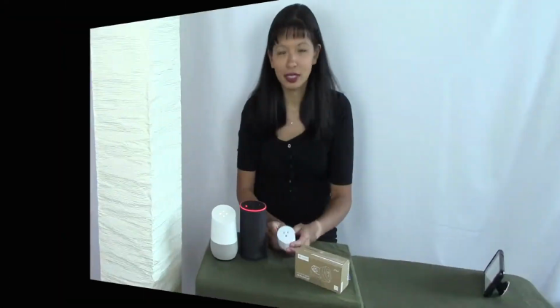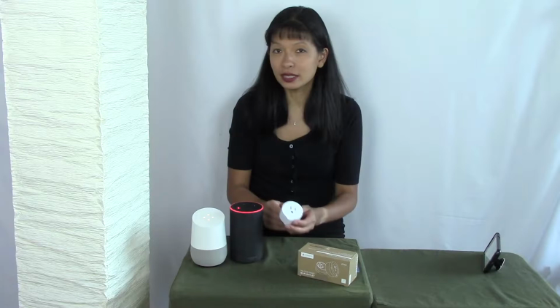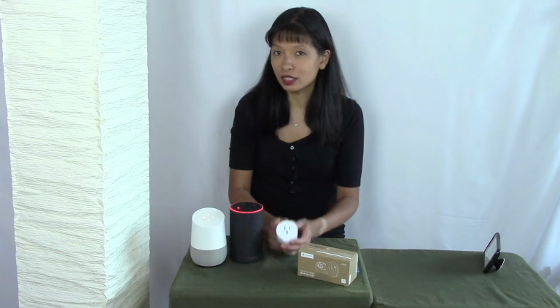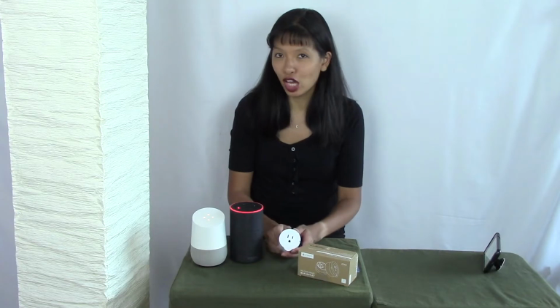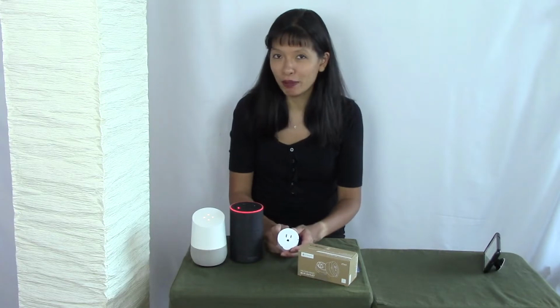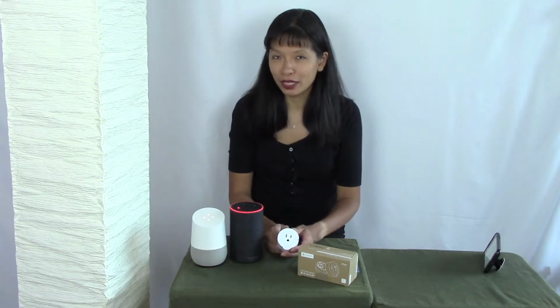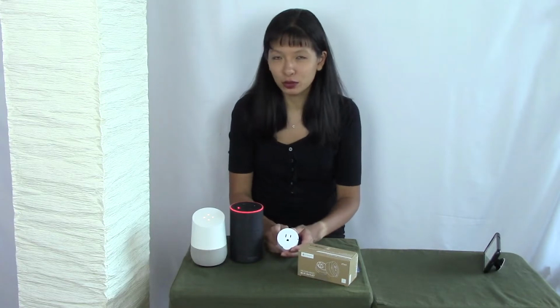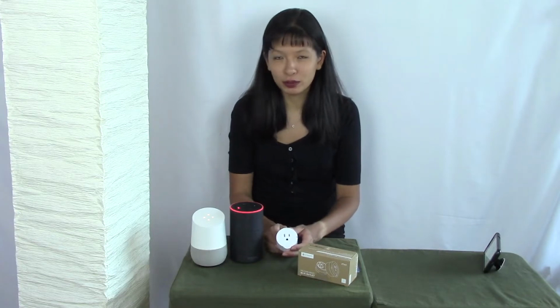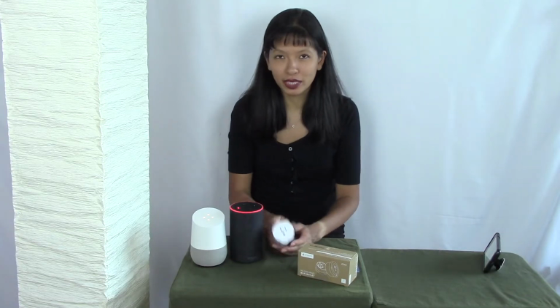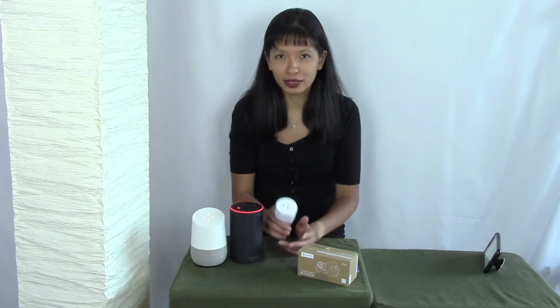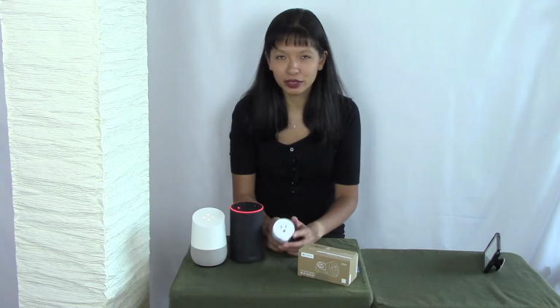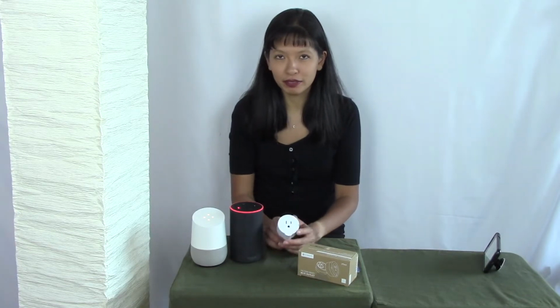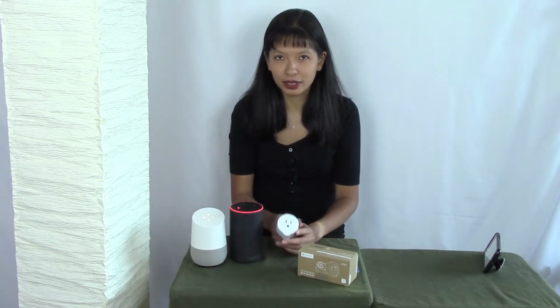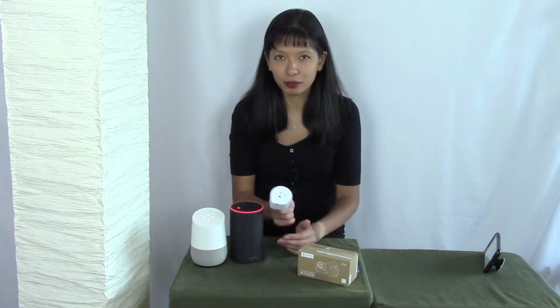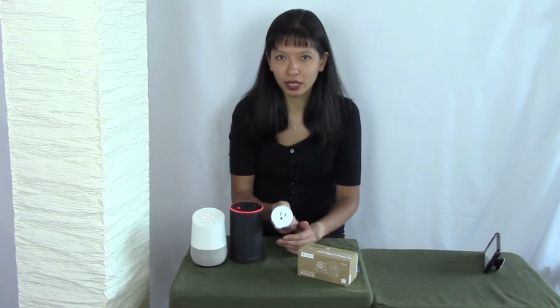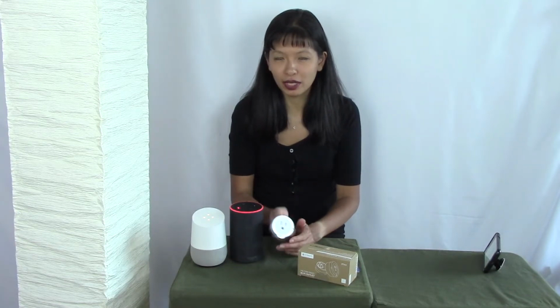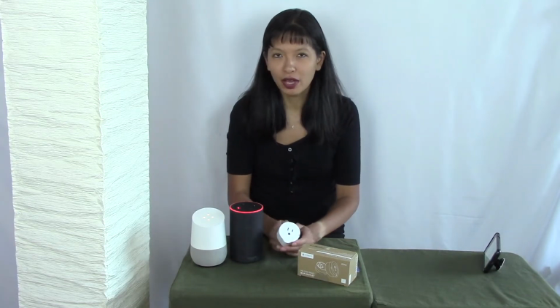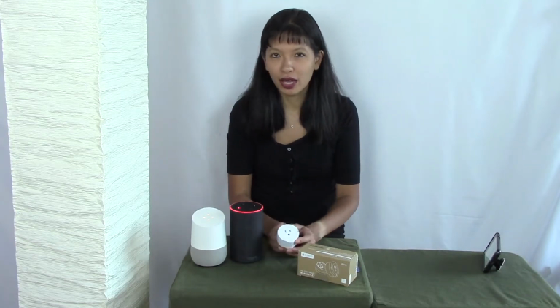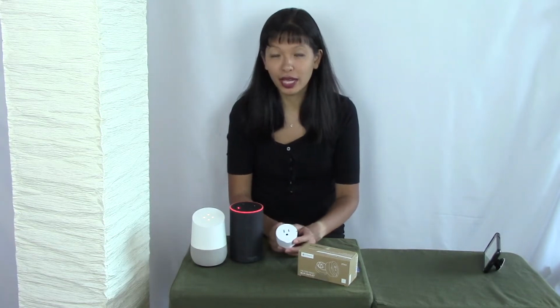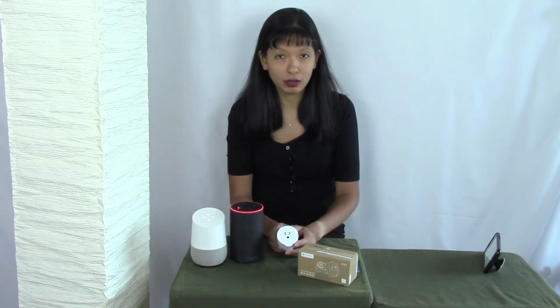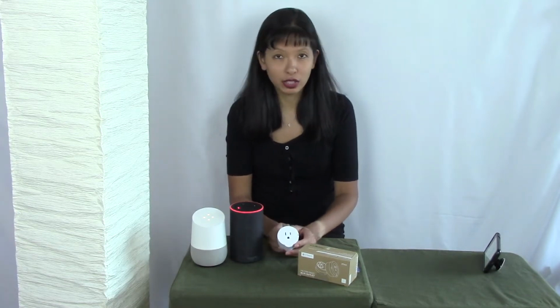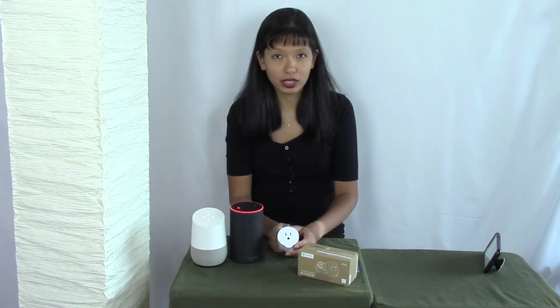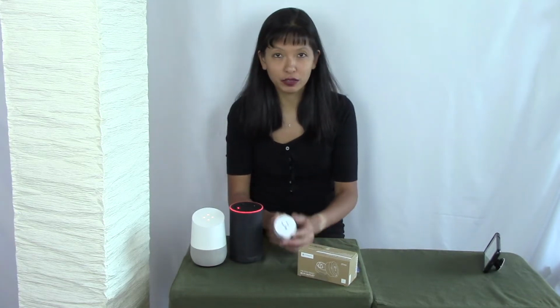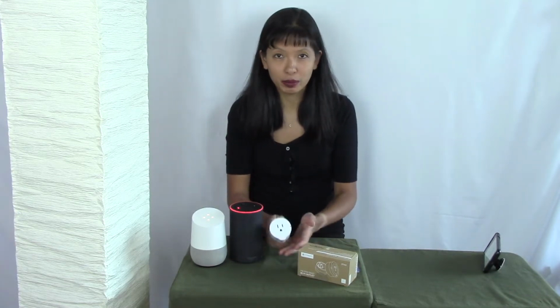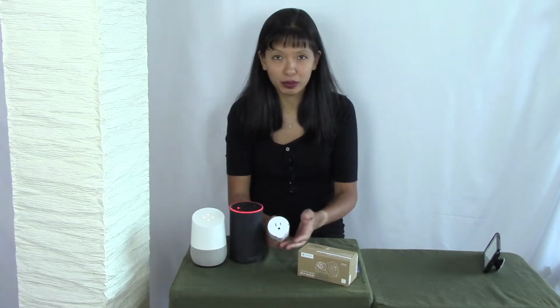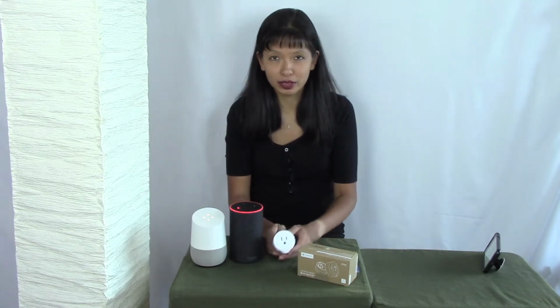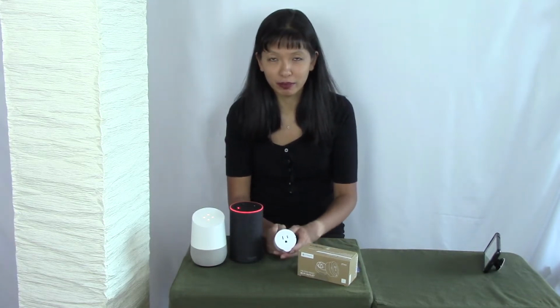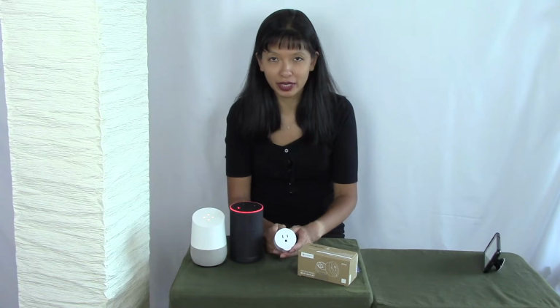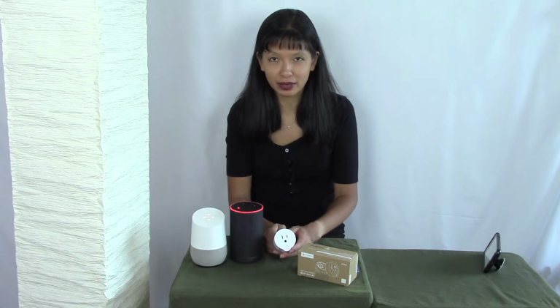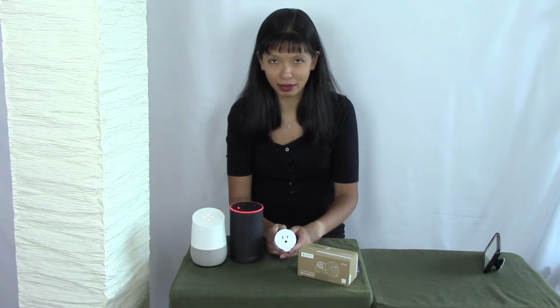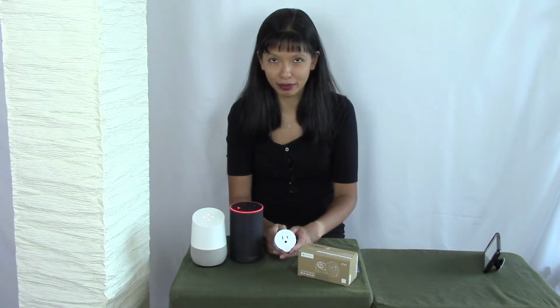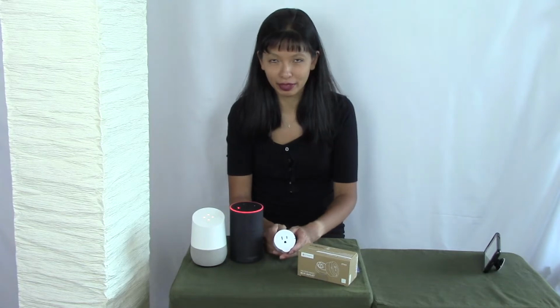This is not a paid endorsement. I did receive this plug at no charge for the purposes of making this setup video.